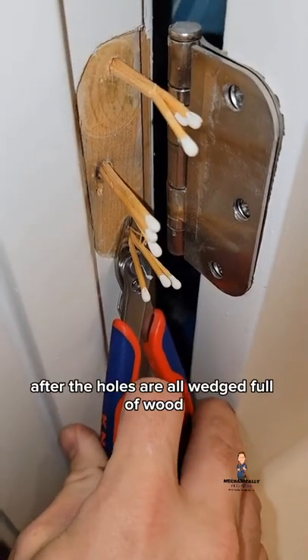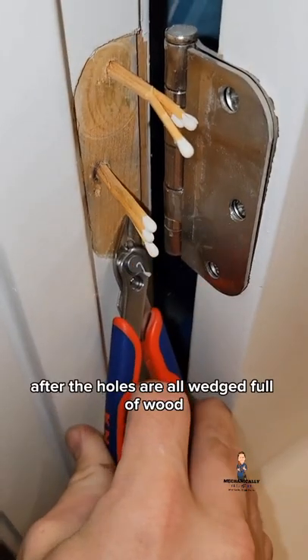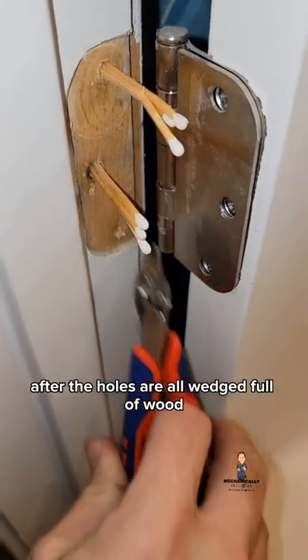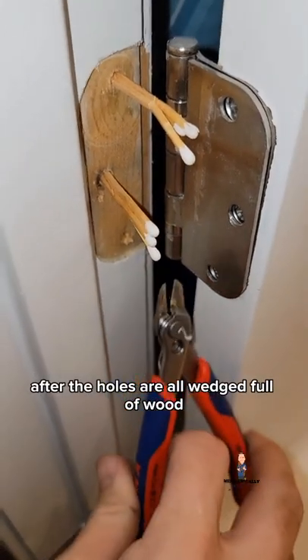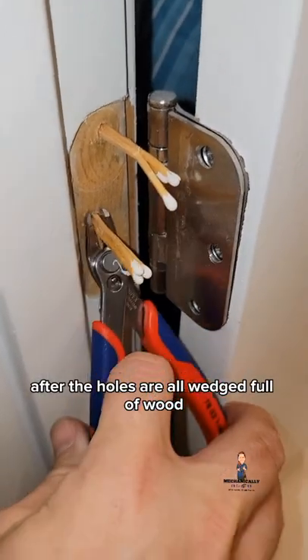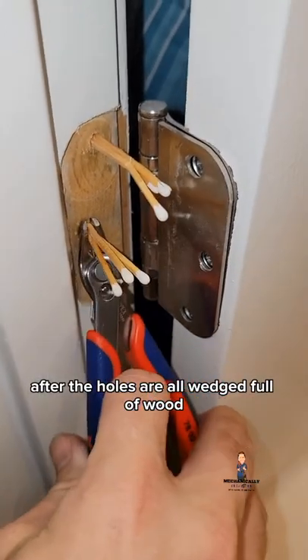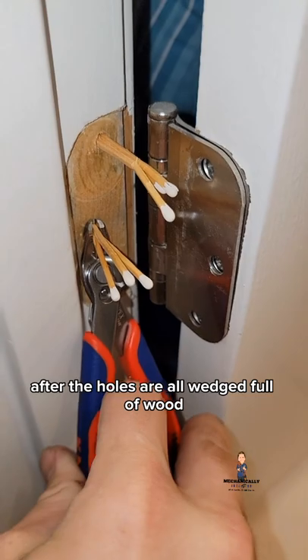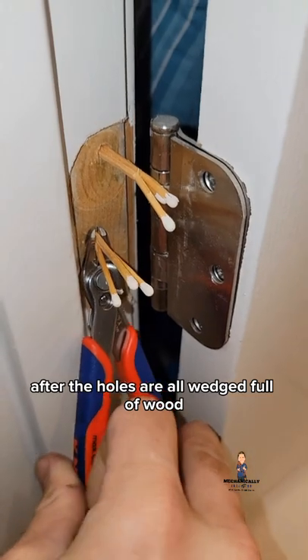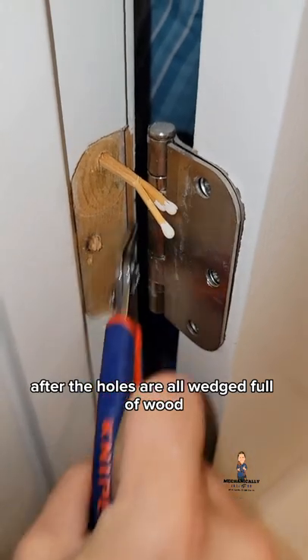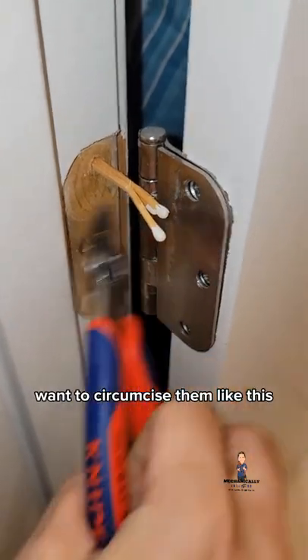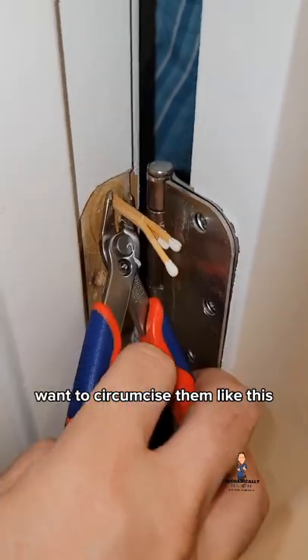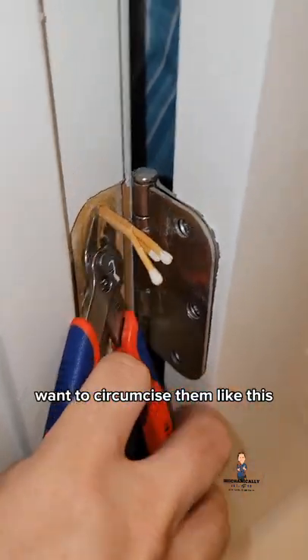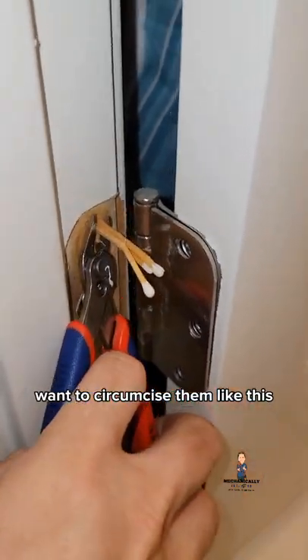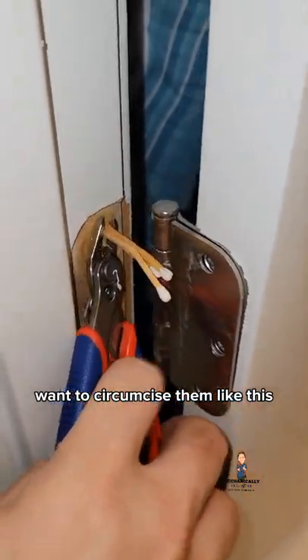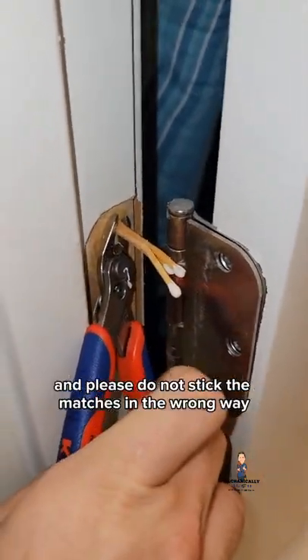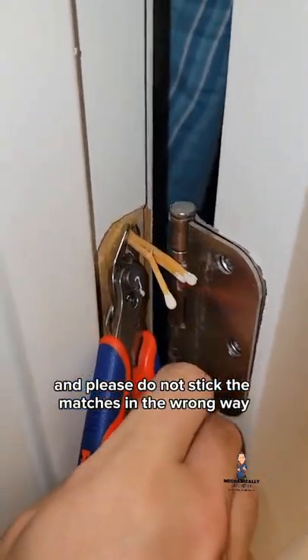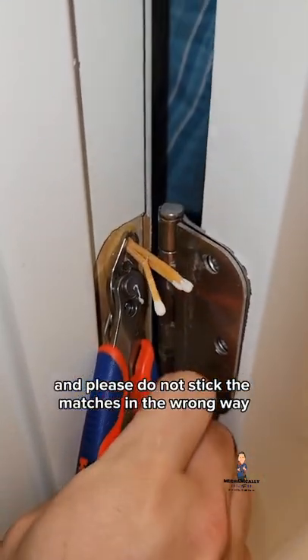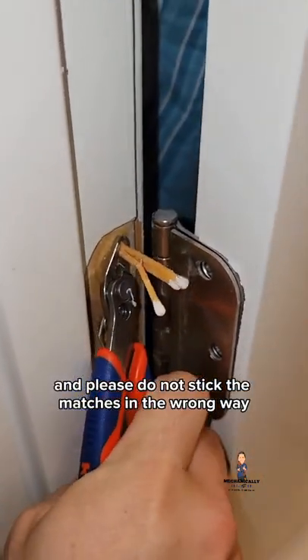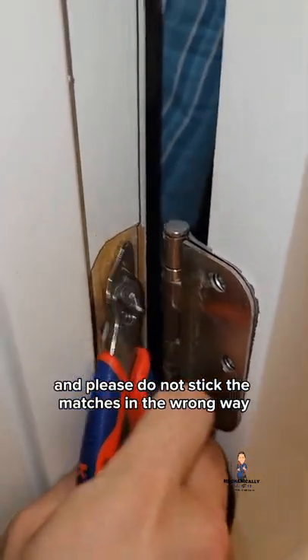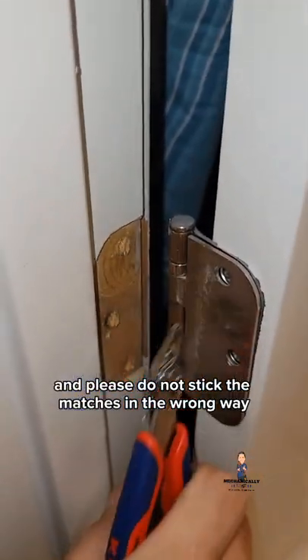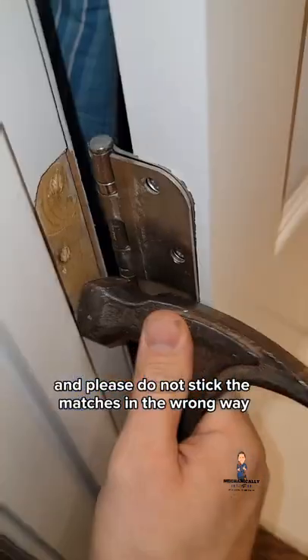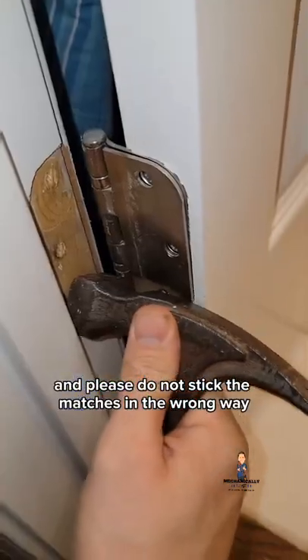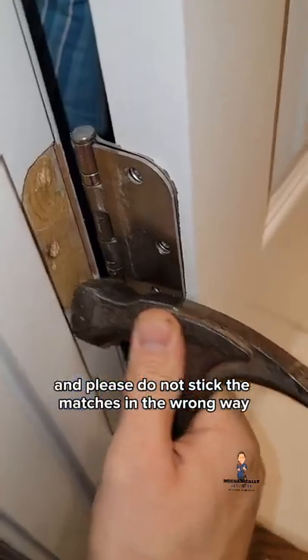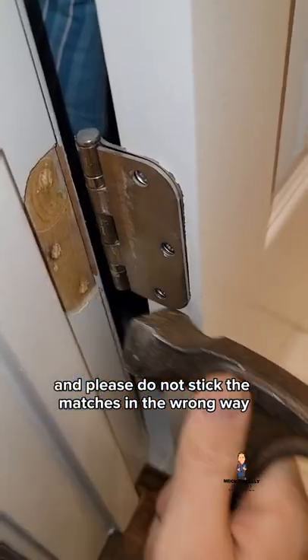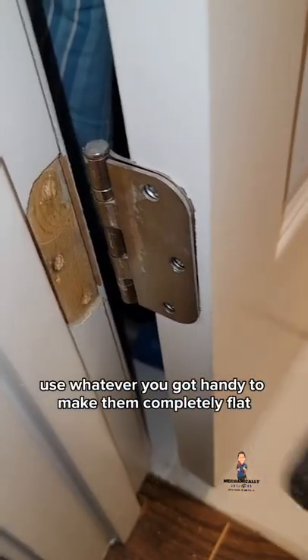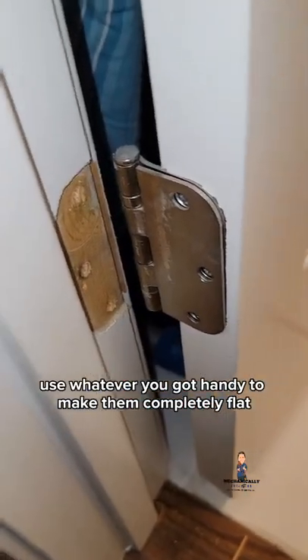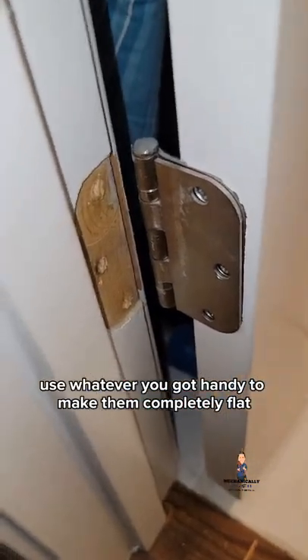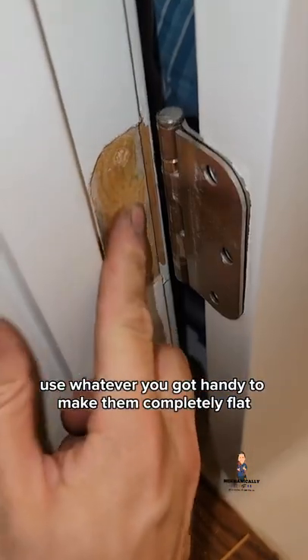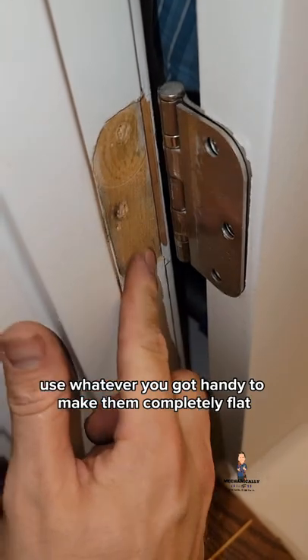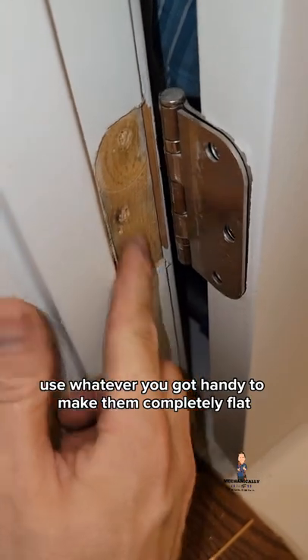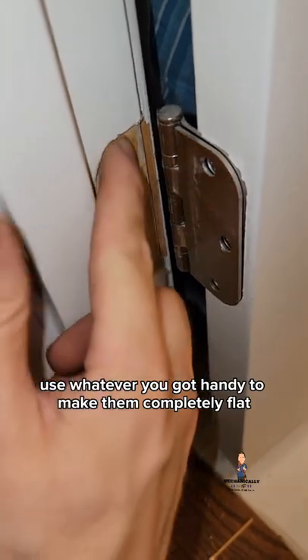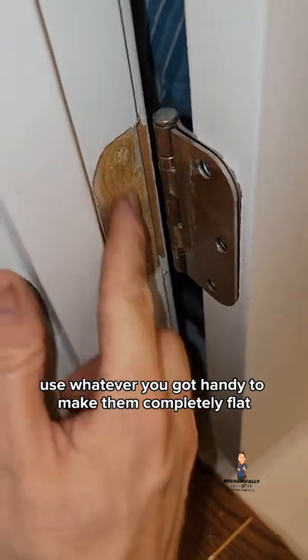After the holes are all wedged full of wood, you want to trim them flush like this. Please do not stick the matches in the wrong way. Use whatever you've got handy to make them completely flat.